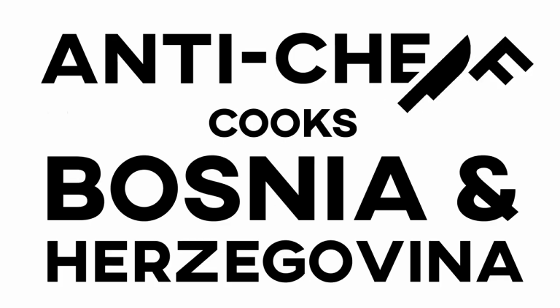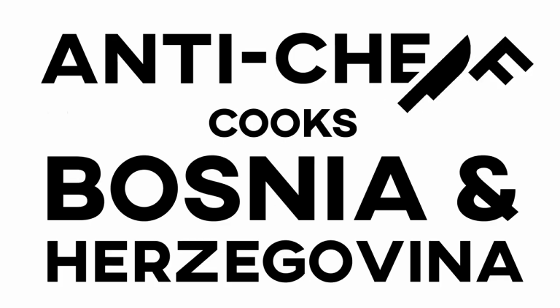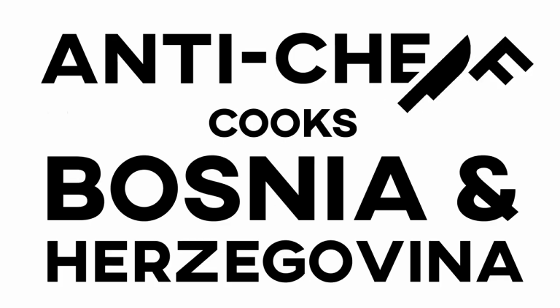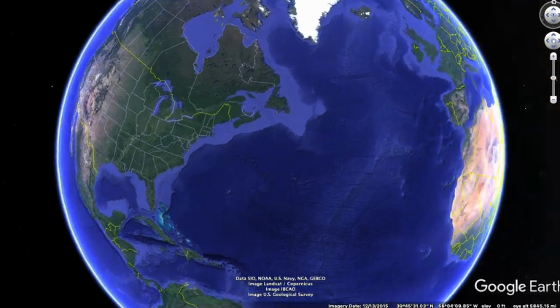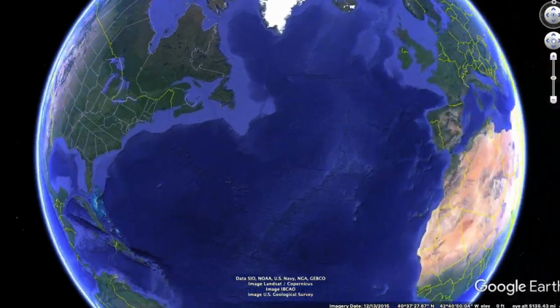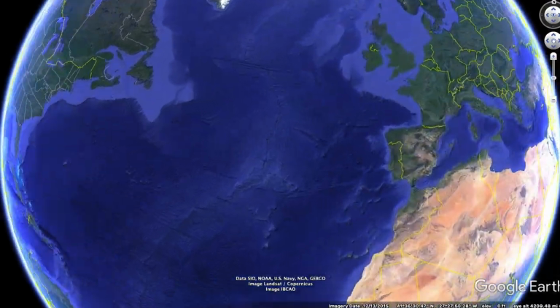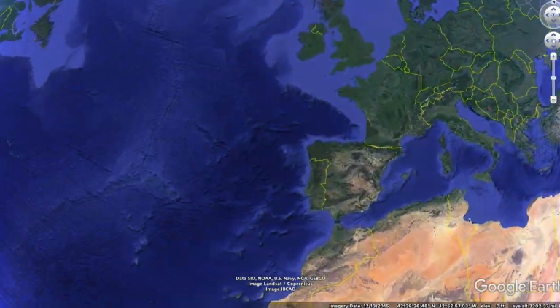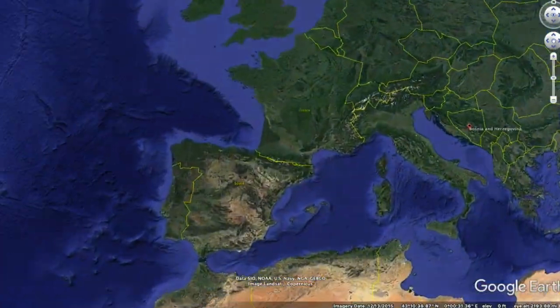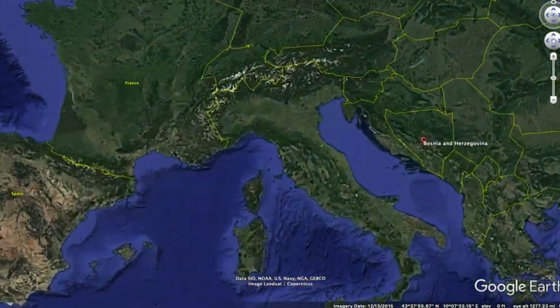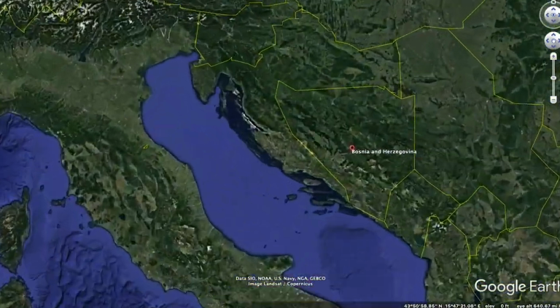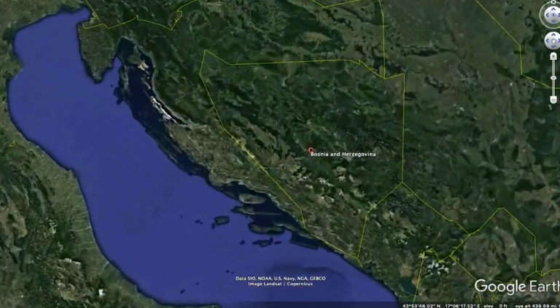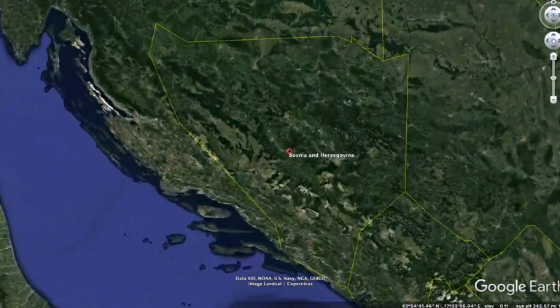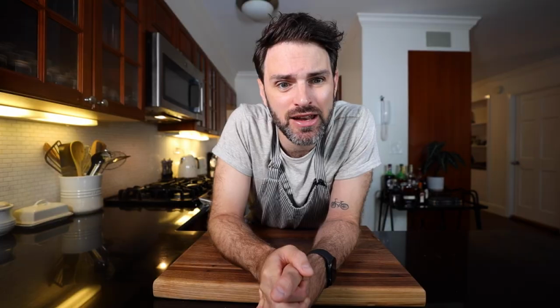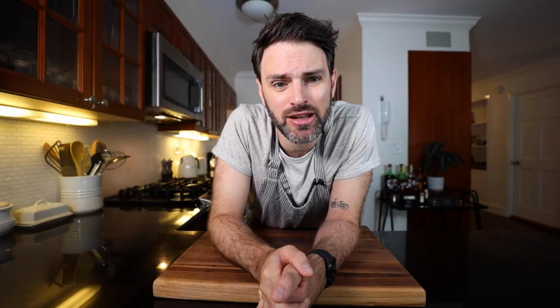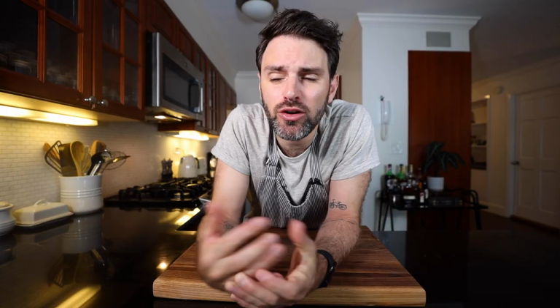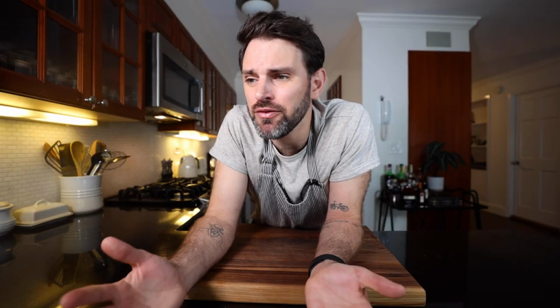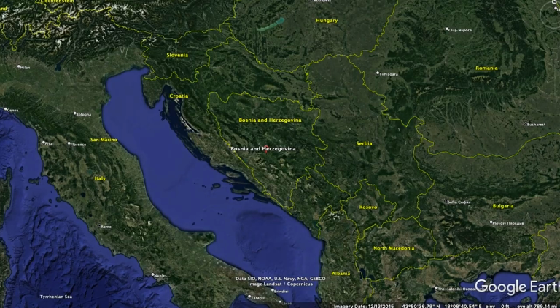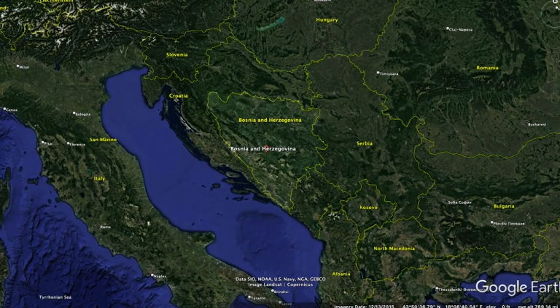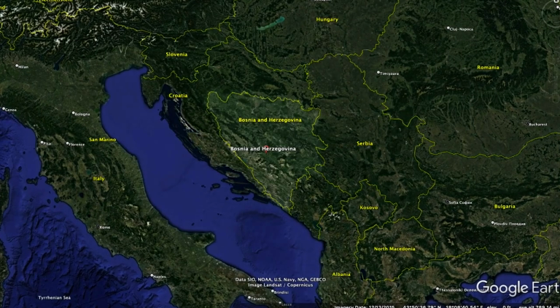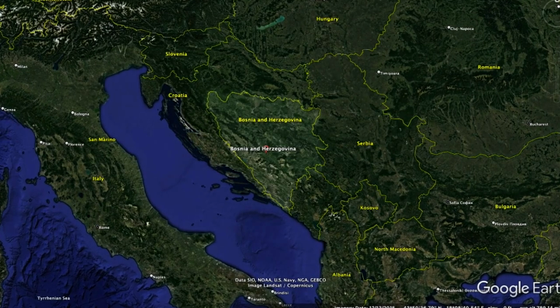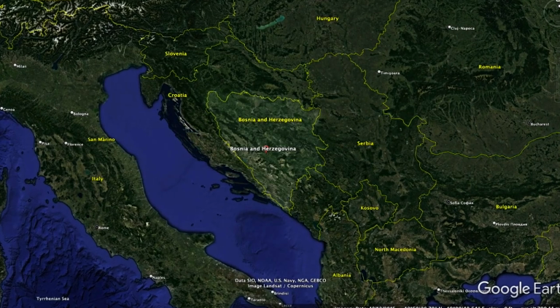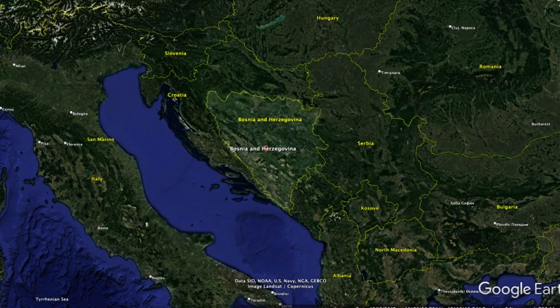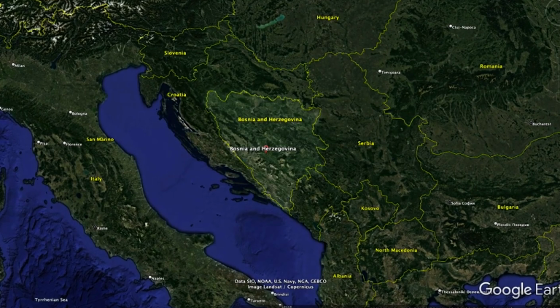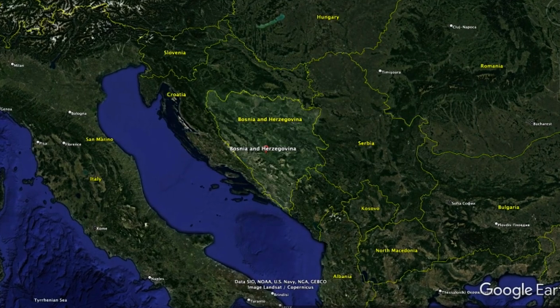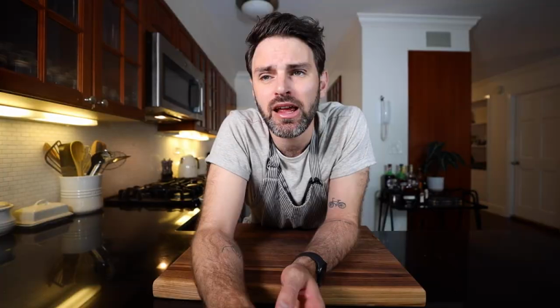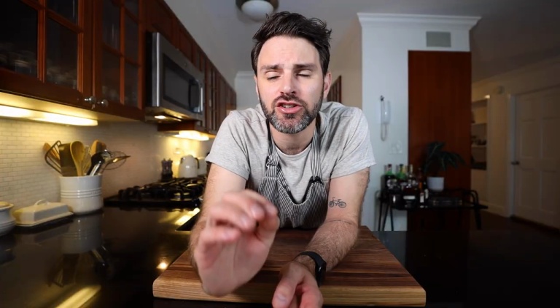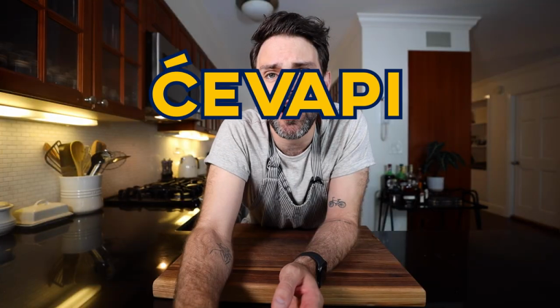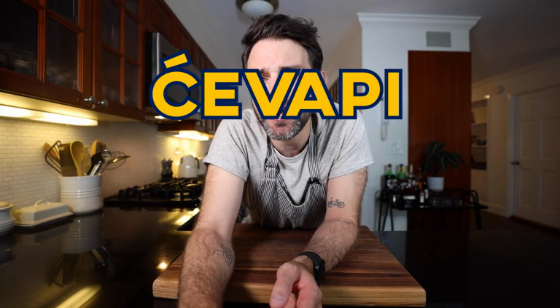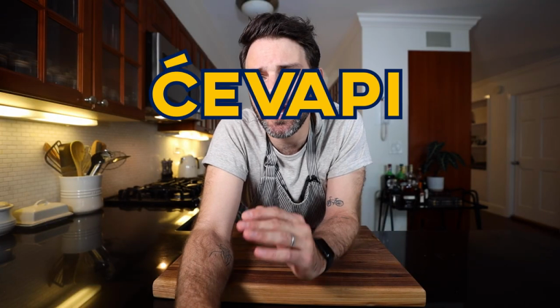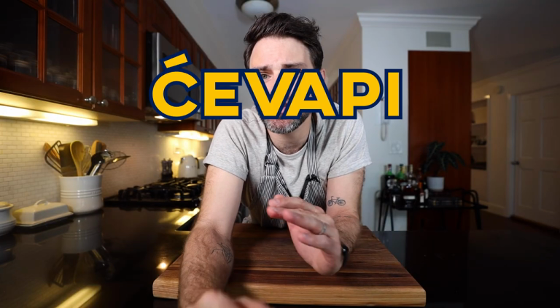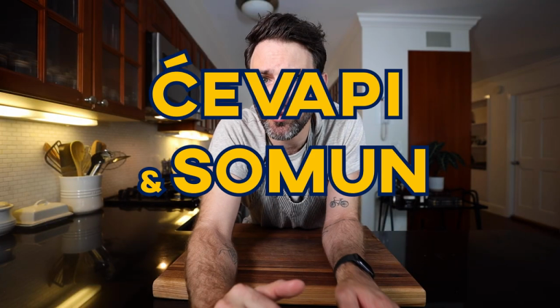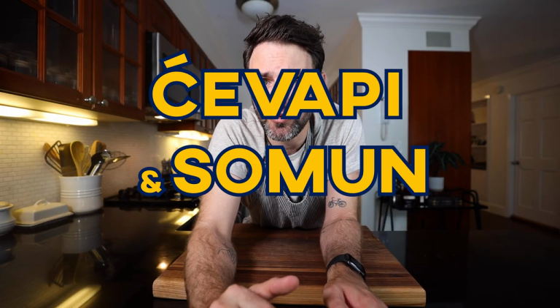All the way over in the Balkans, in Europe. And if I was there right now, you know what I'd be eating? Cevapi and somun.